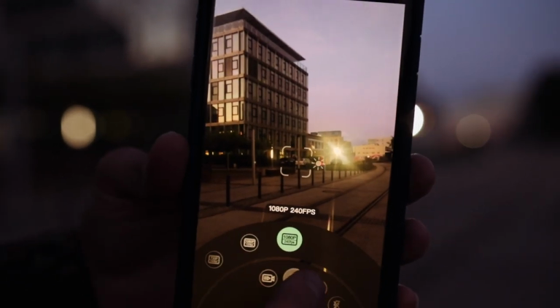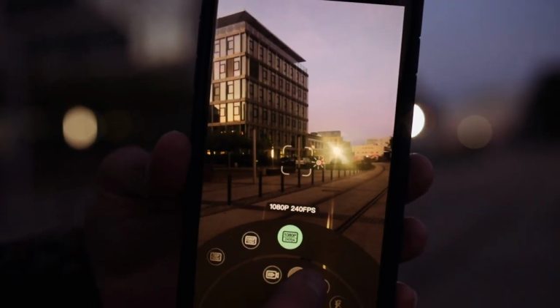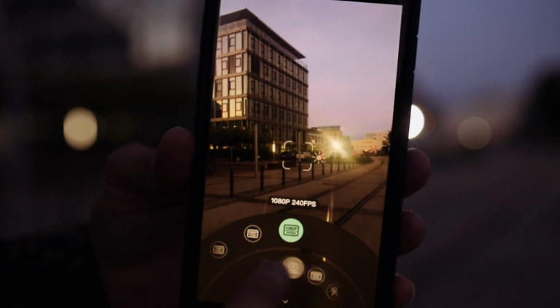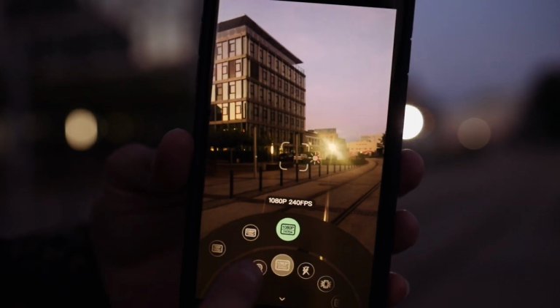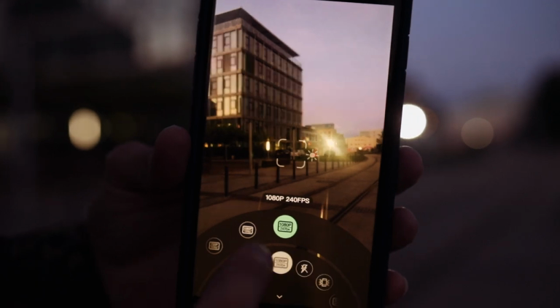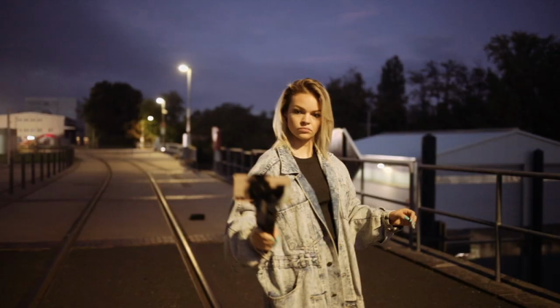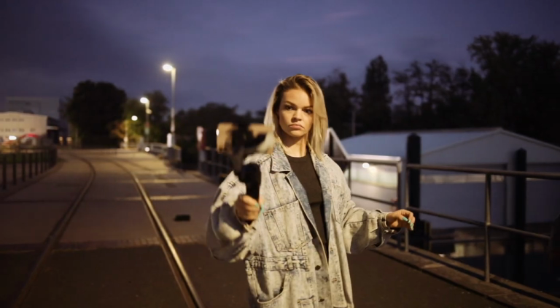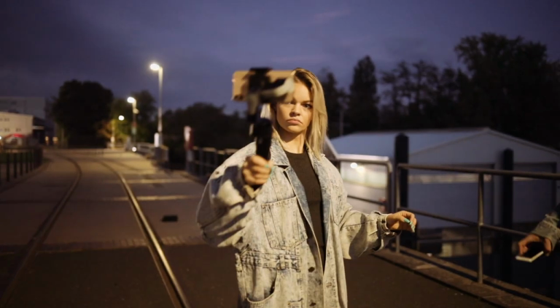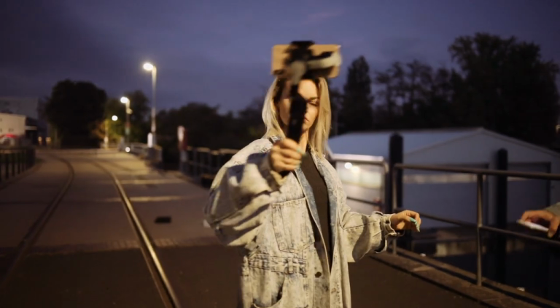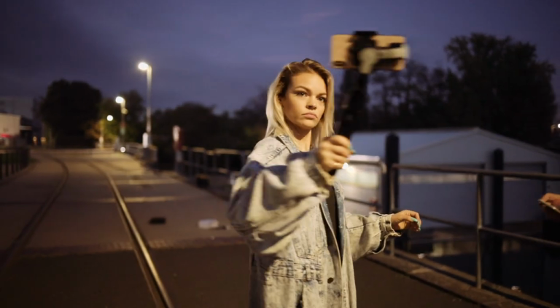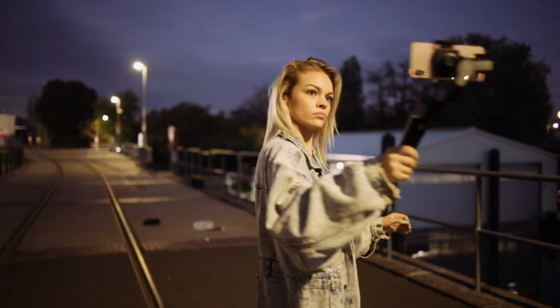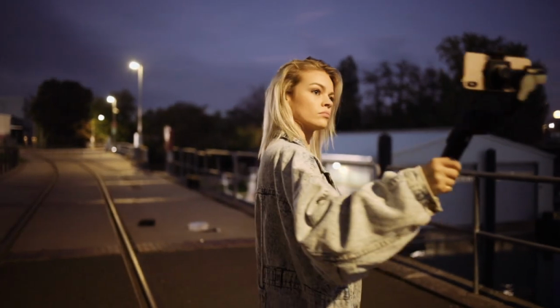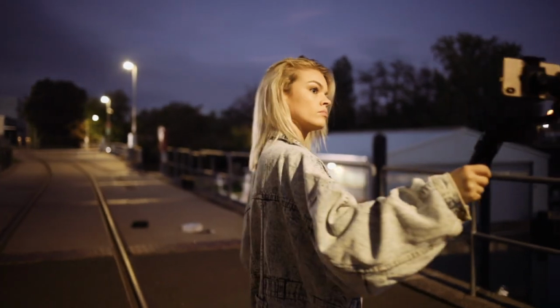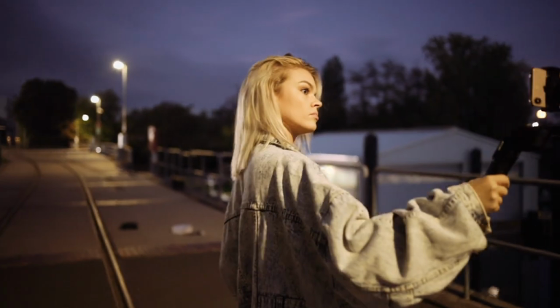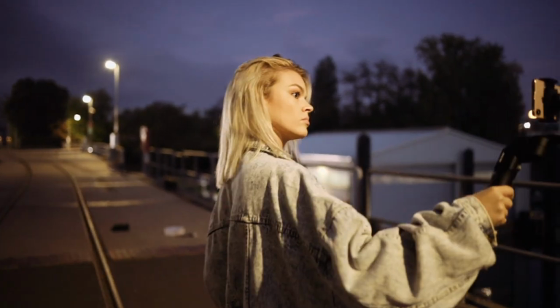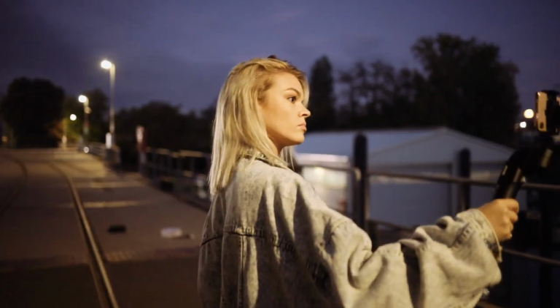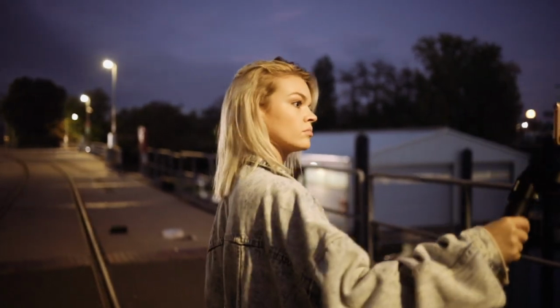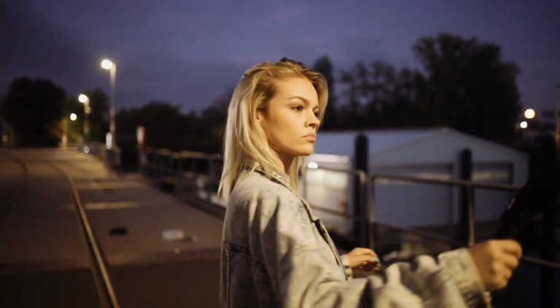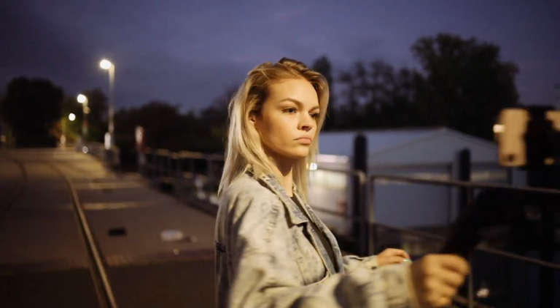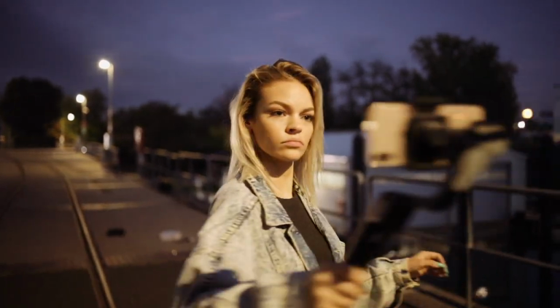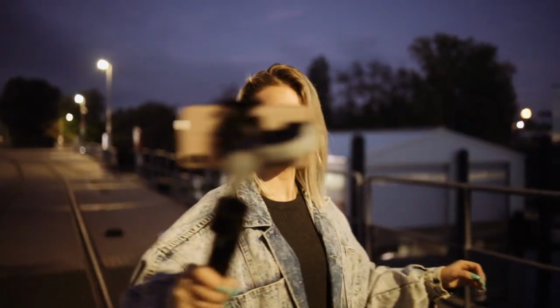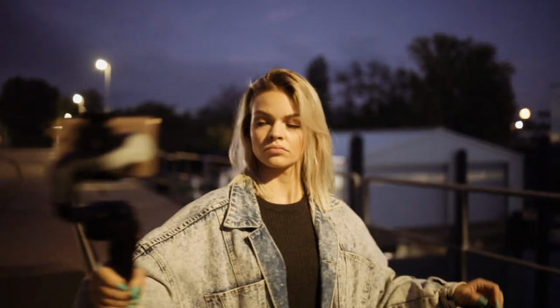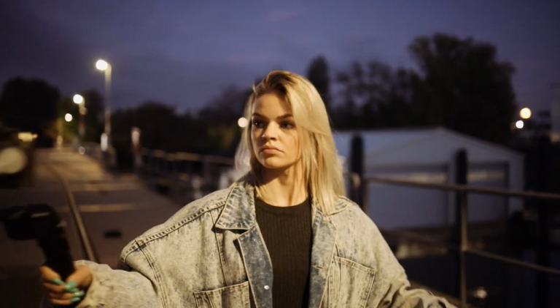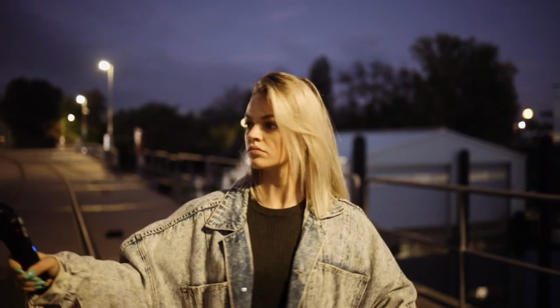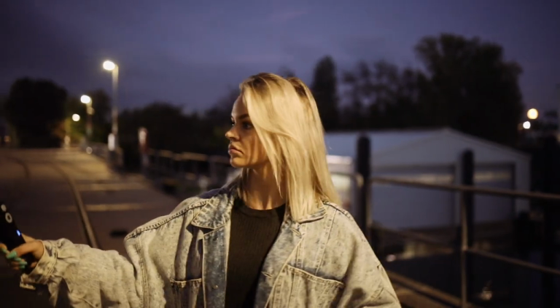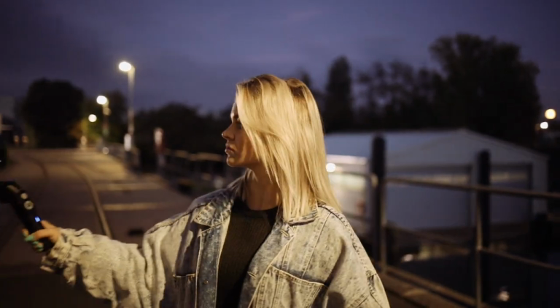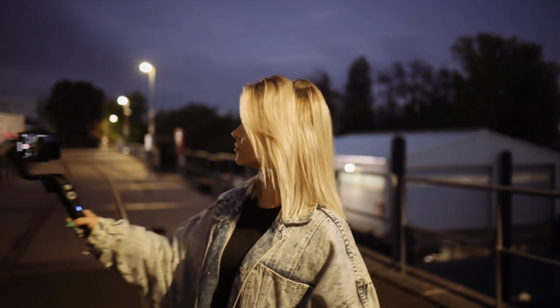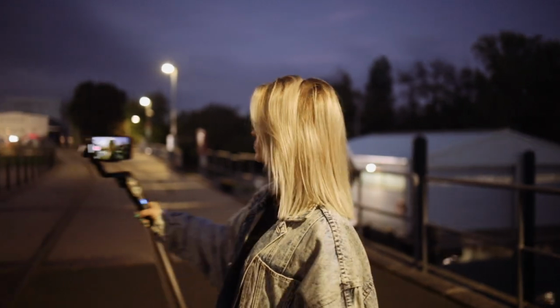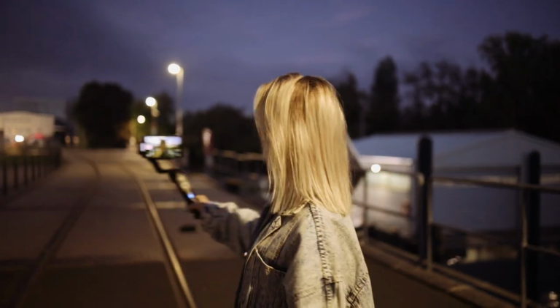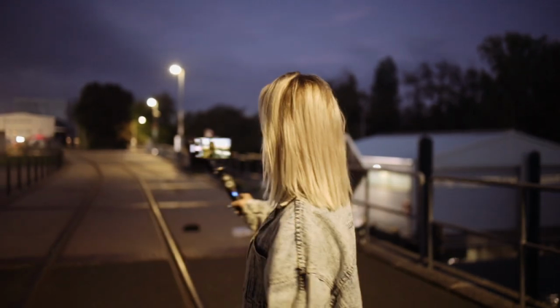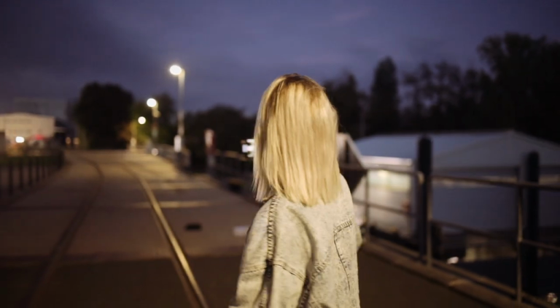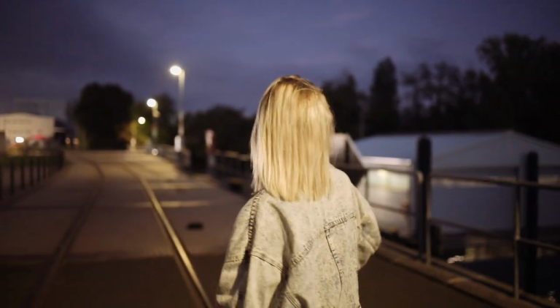We were in Frankfurt to test the gimbal under different circumstances. Enjoy the following scenes with Alisa, Acqua, and Roberto.